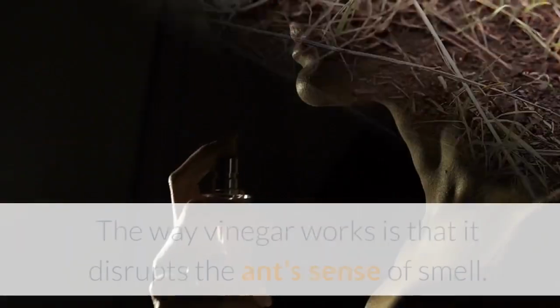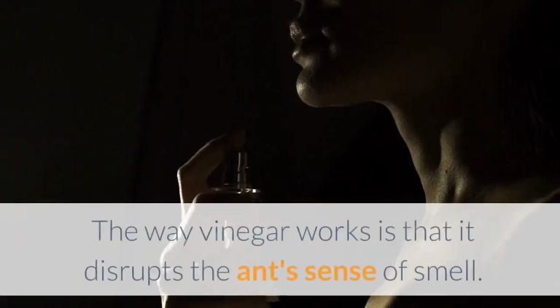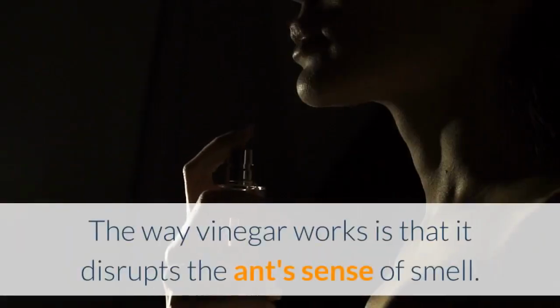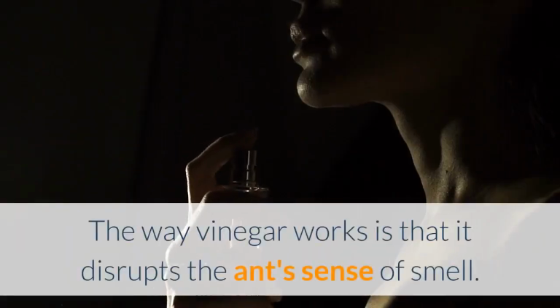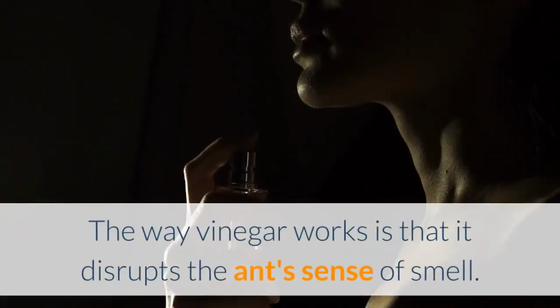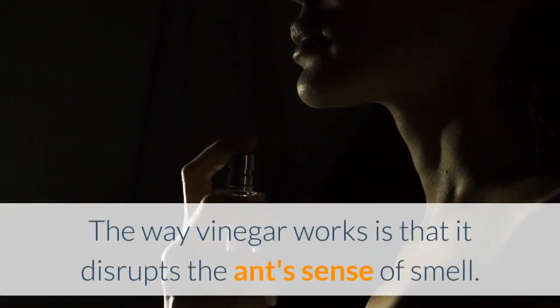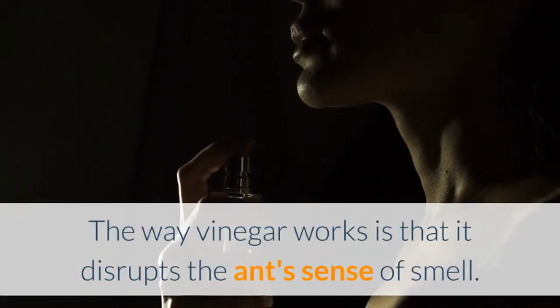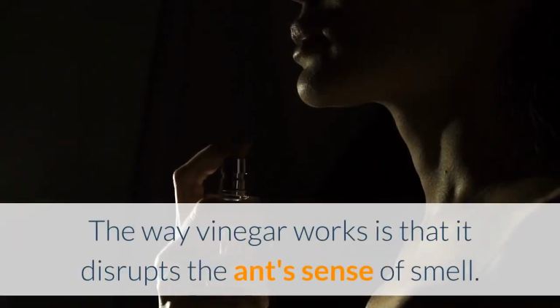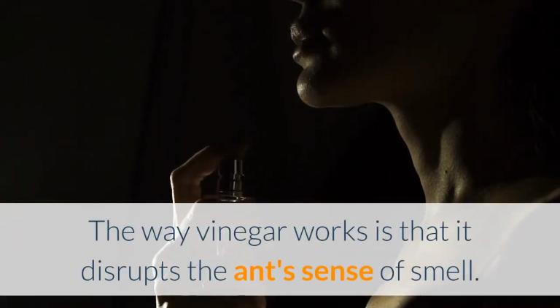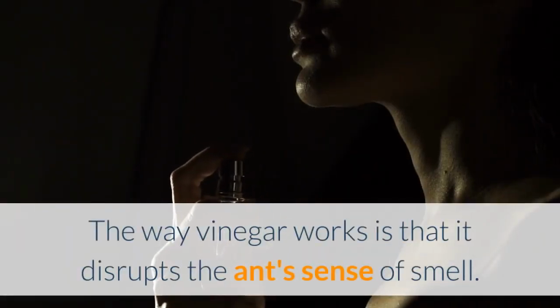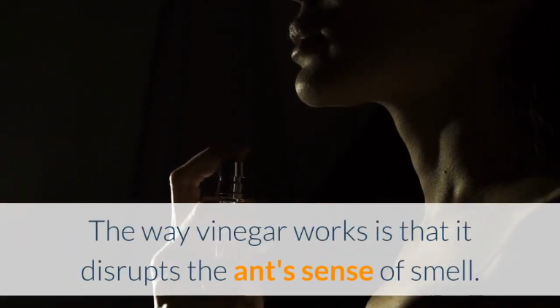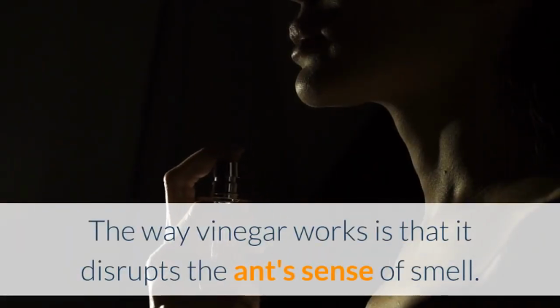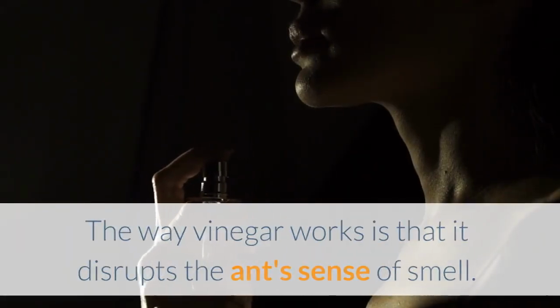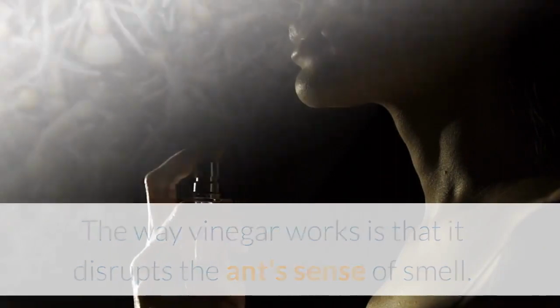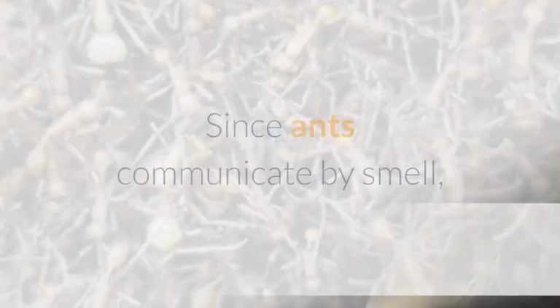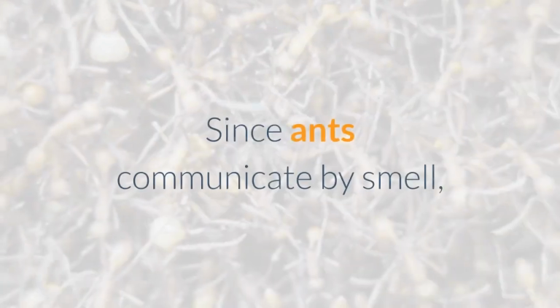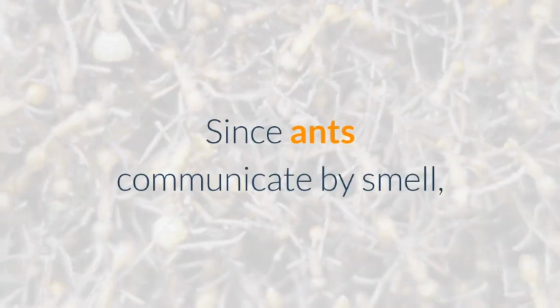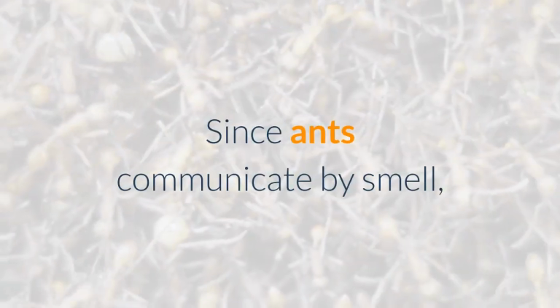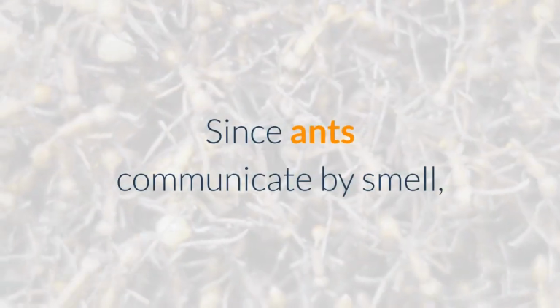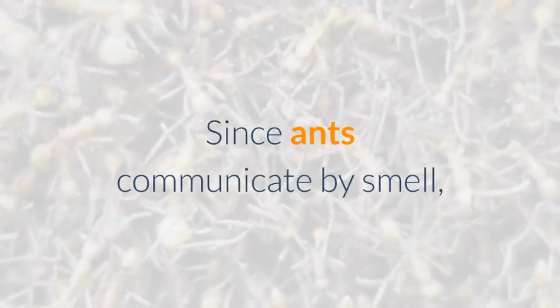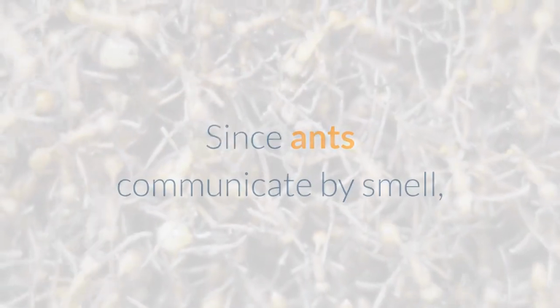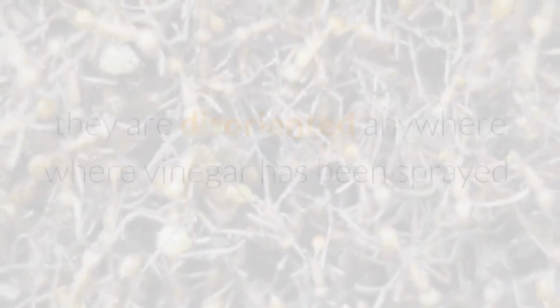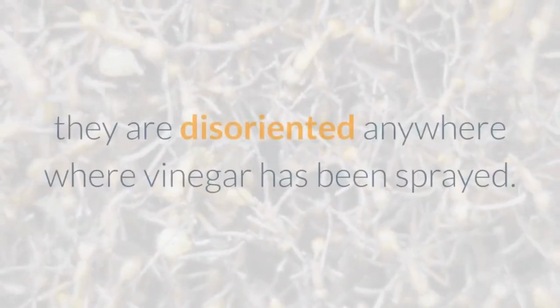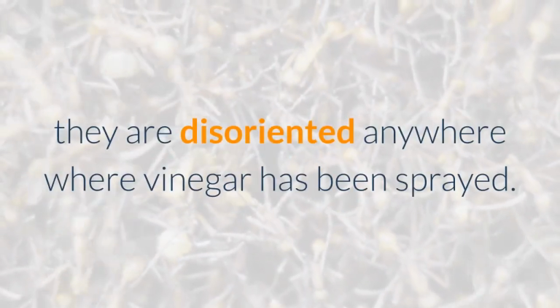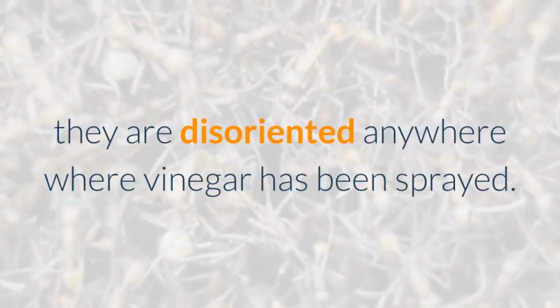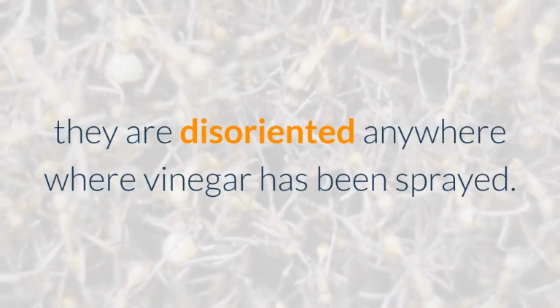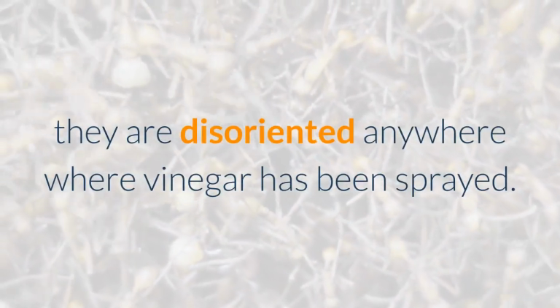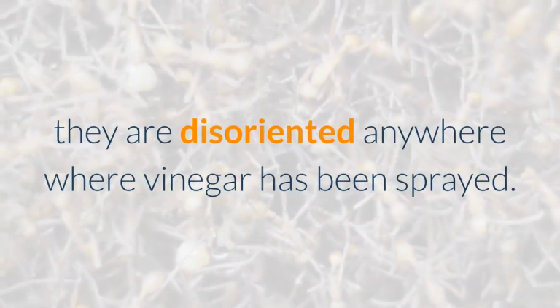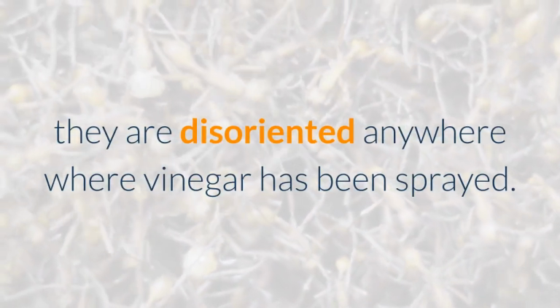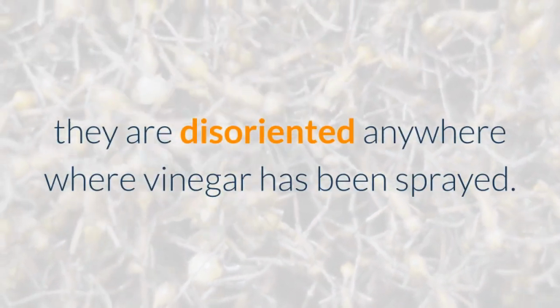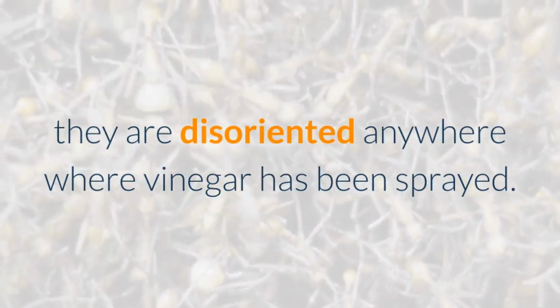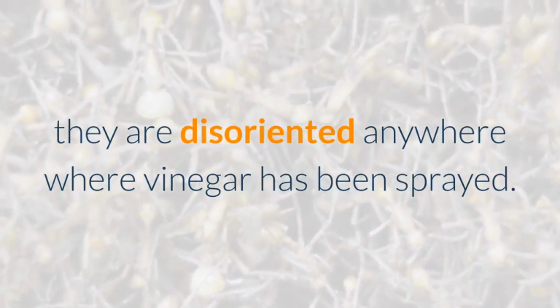The way vinegar works is that it disrupts the ants' sense of smell. Since ants communicate by smell, they are disoriented anywhere where vinegar has been sprayed.